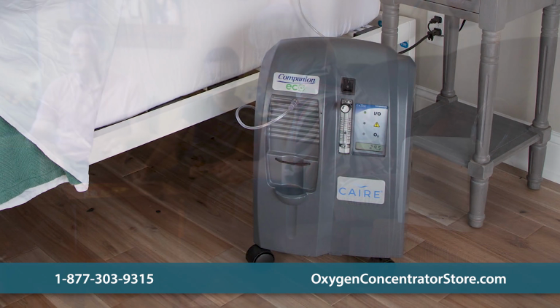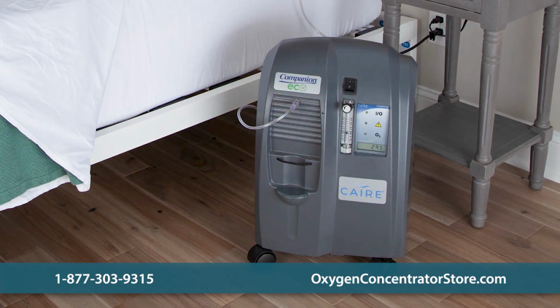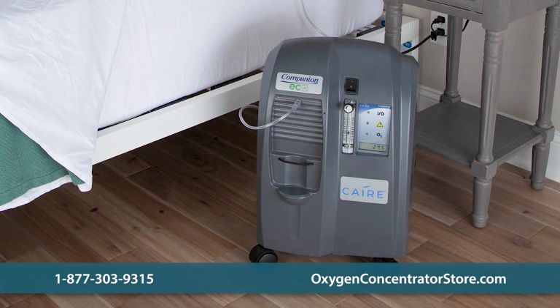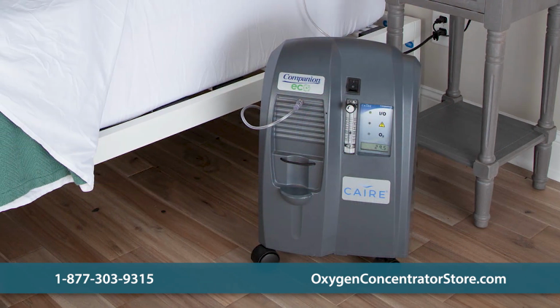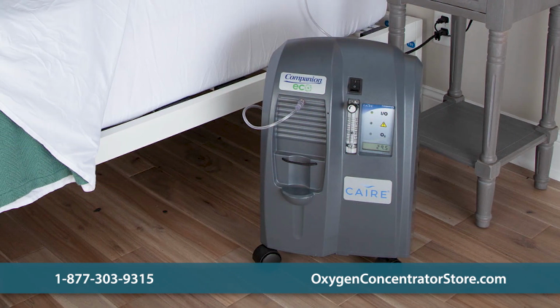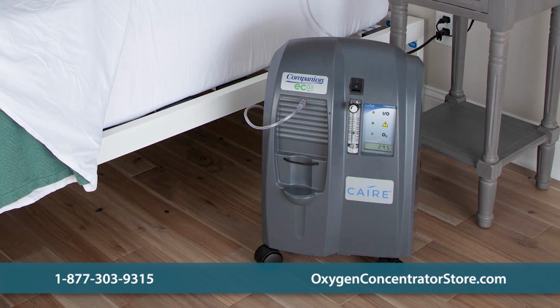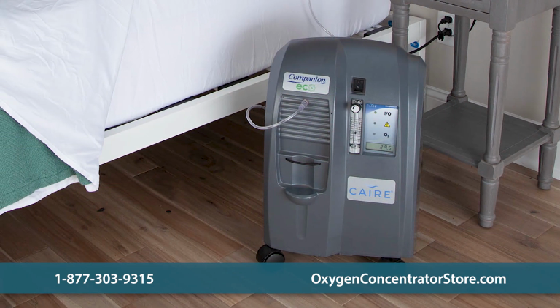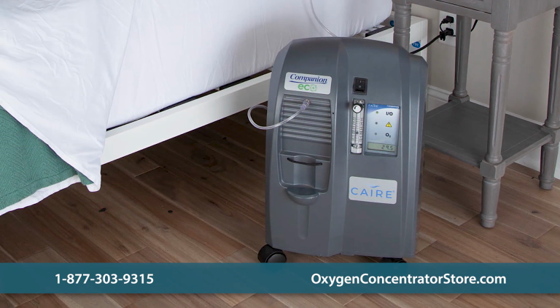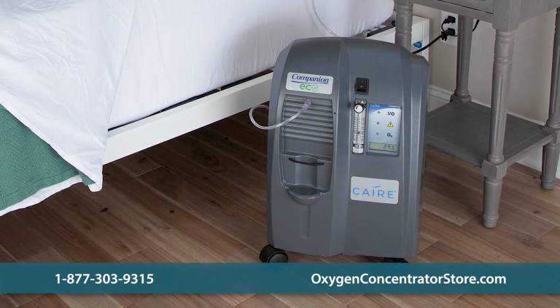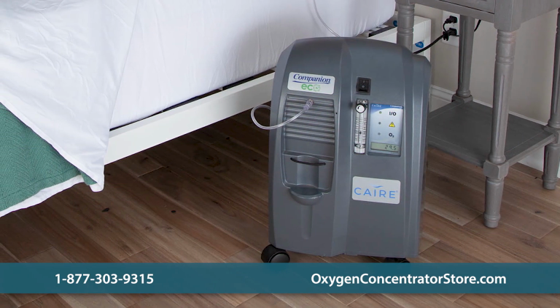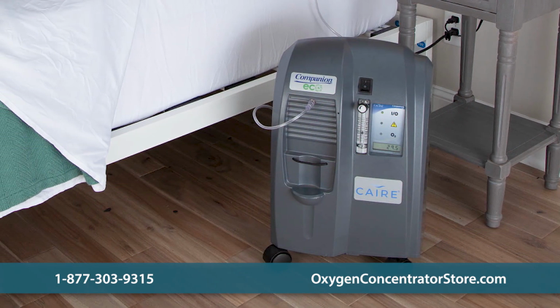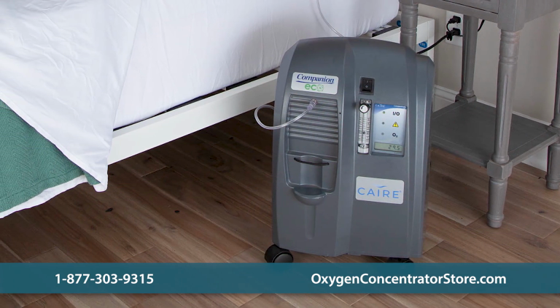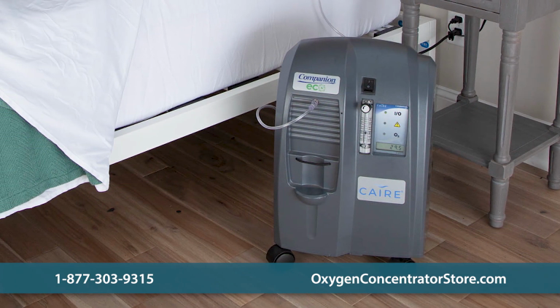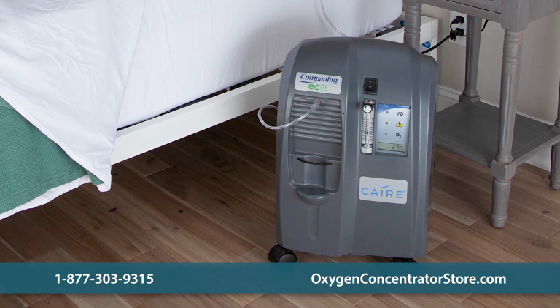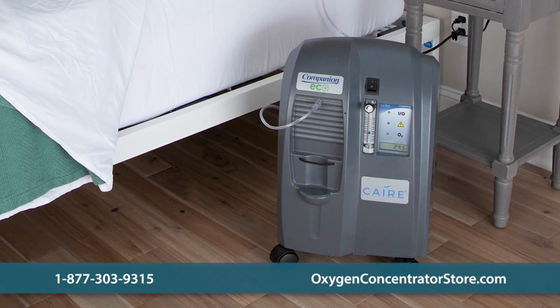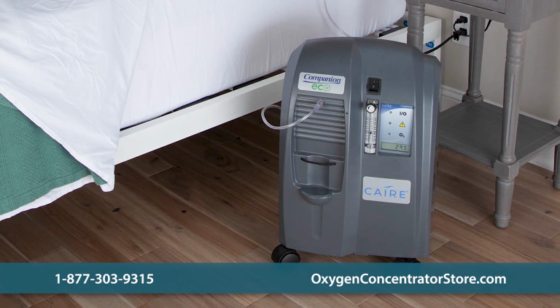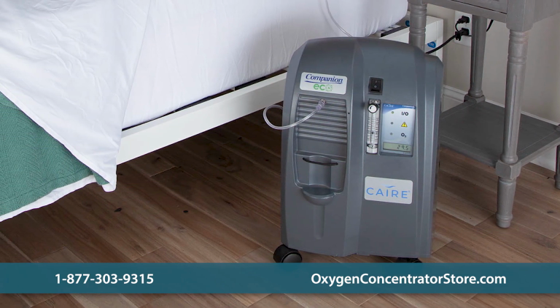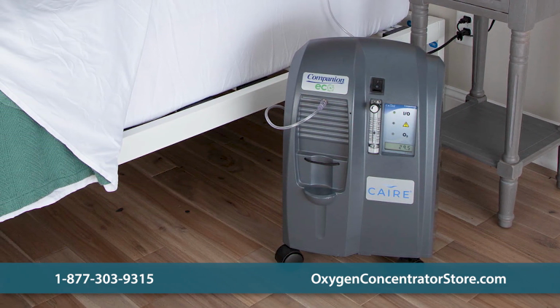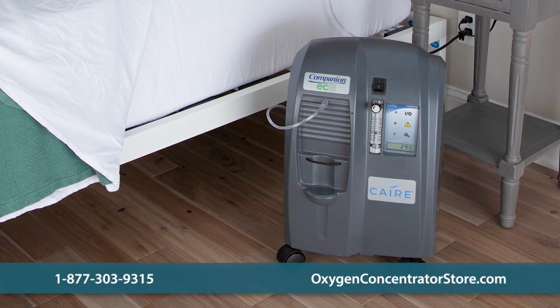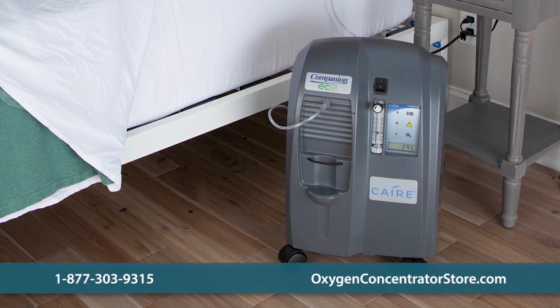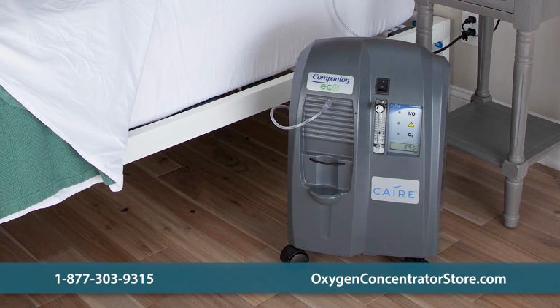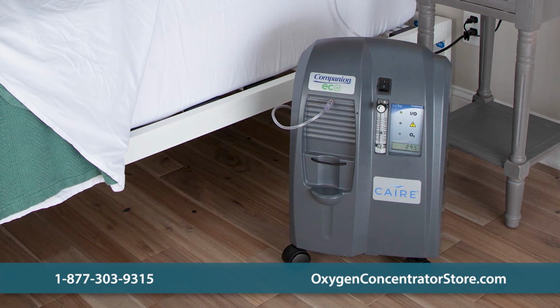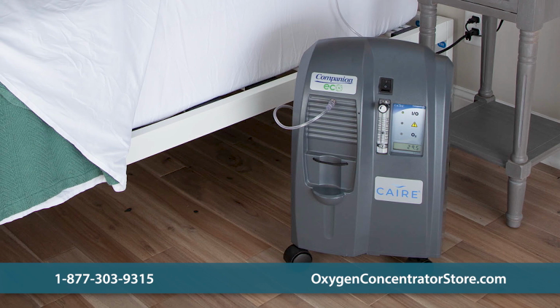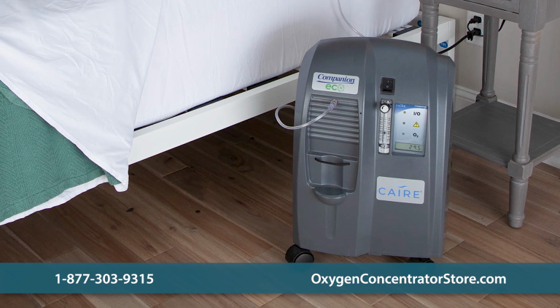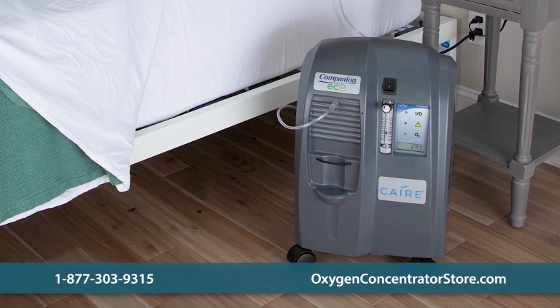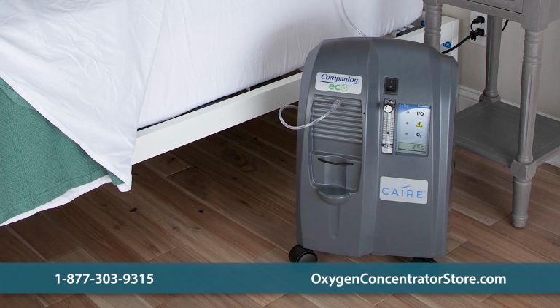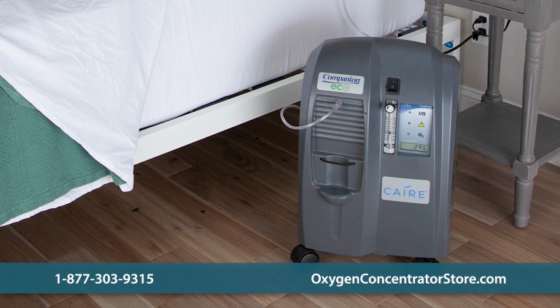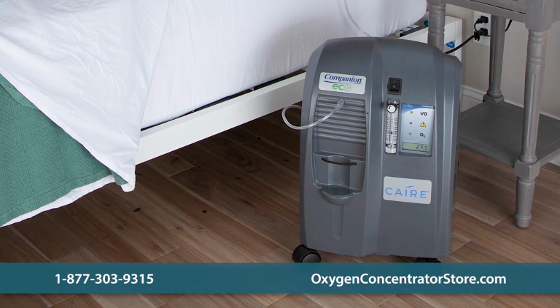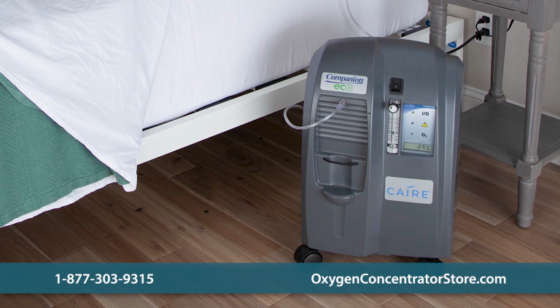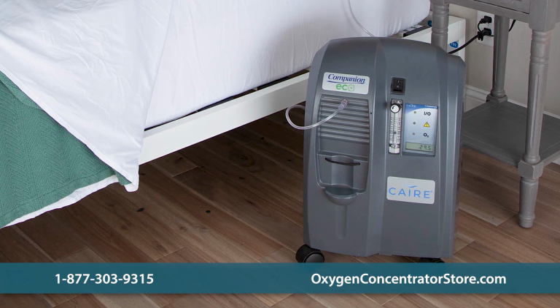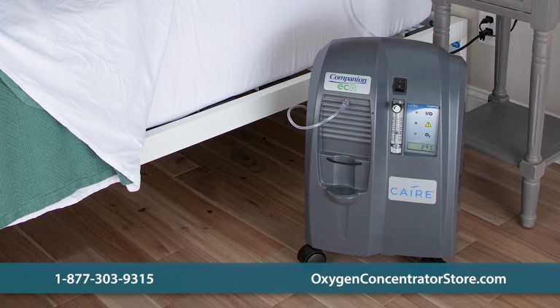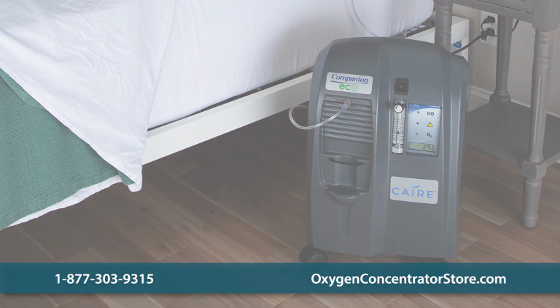Continuous flow concentrators, on the other hand, are larger in size and are primarily used in stationary settings to meet higher oxygen requirements.